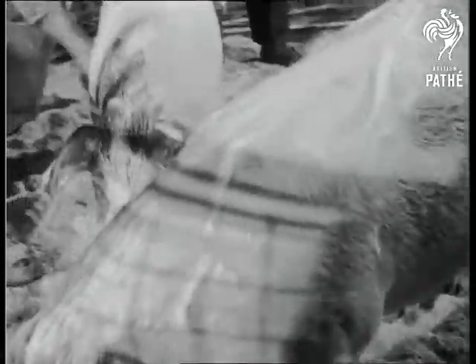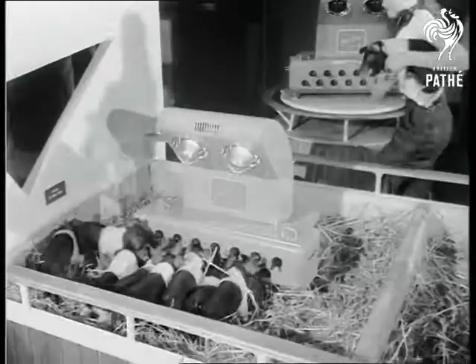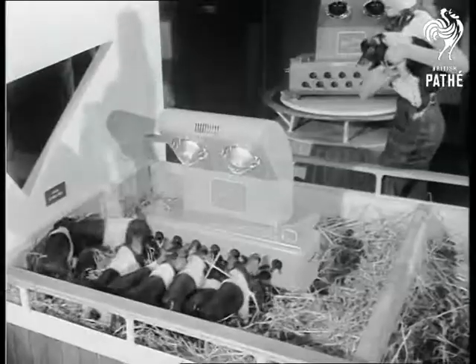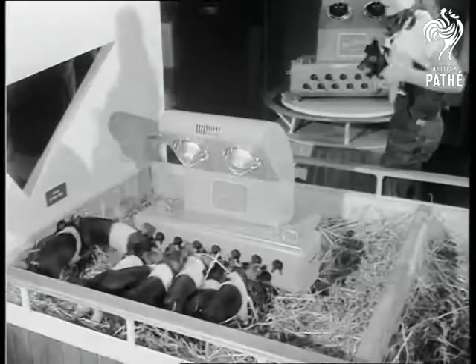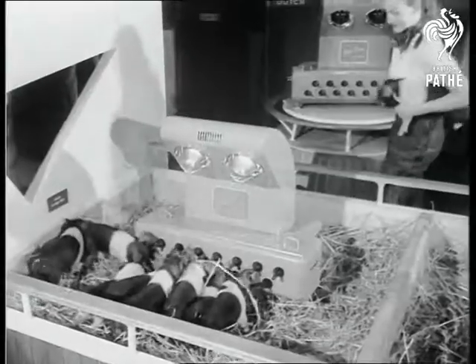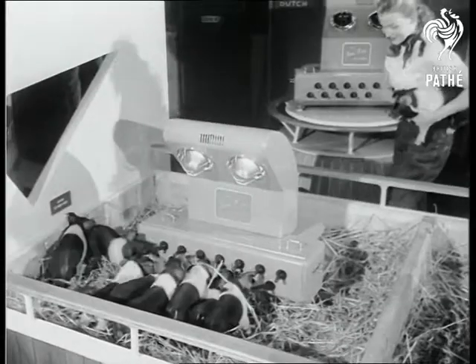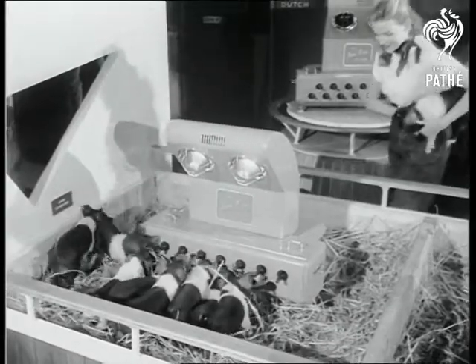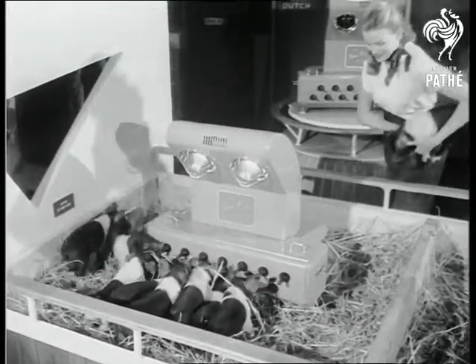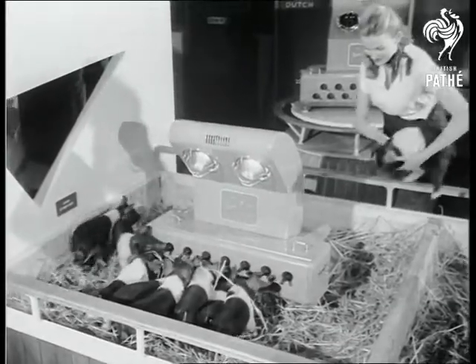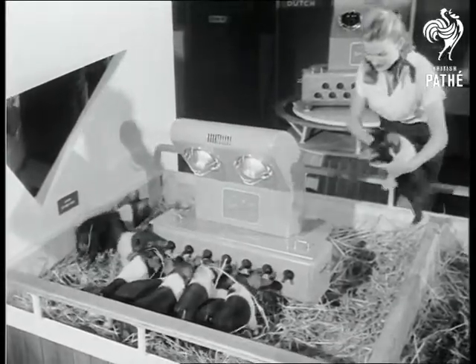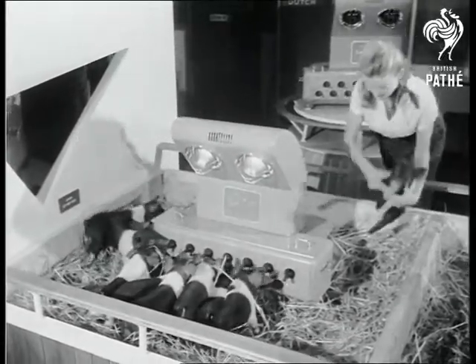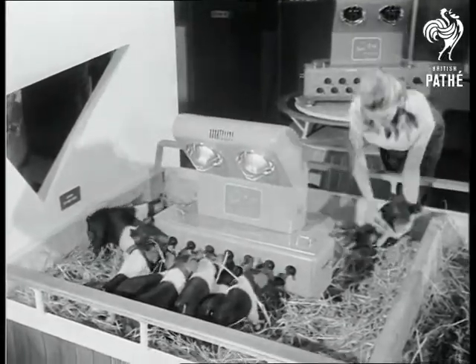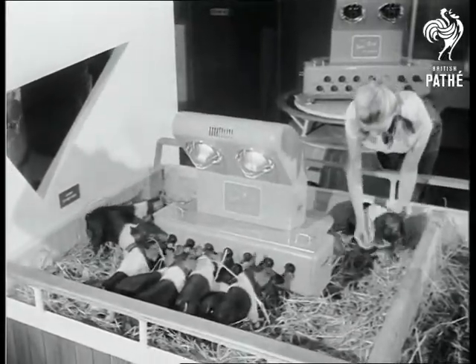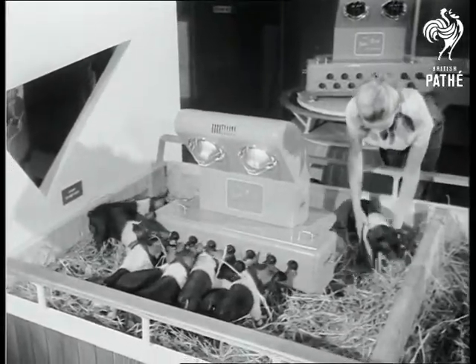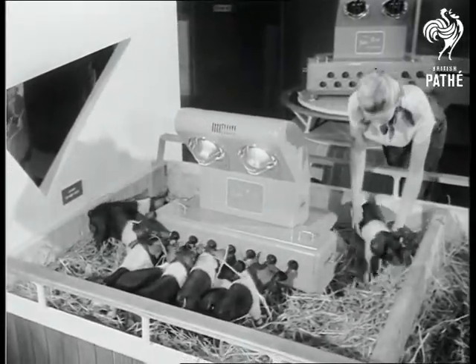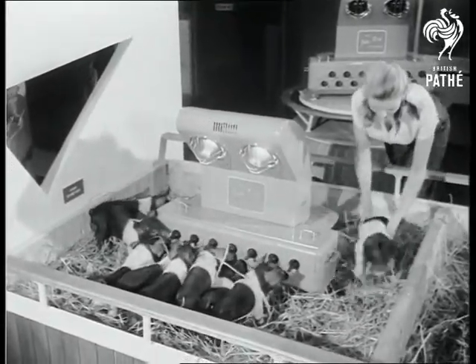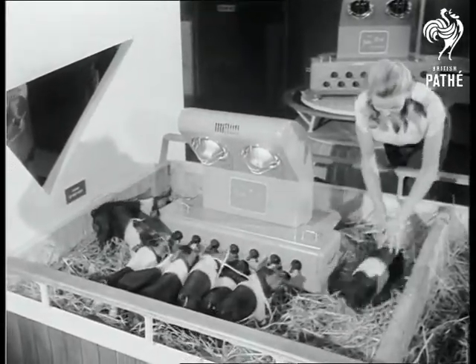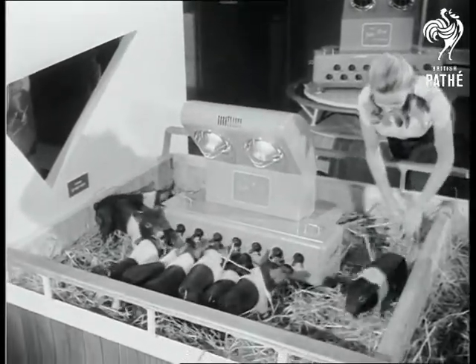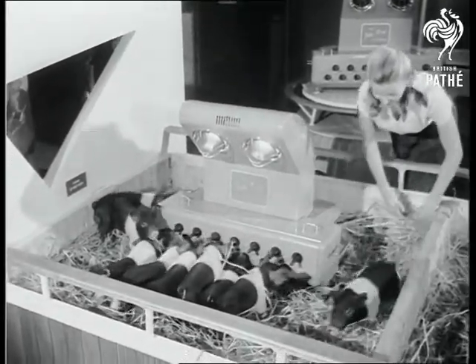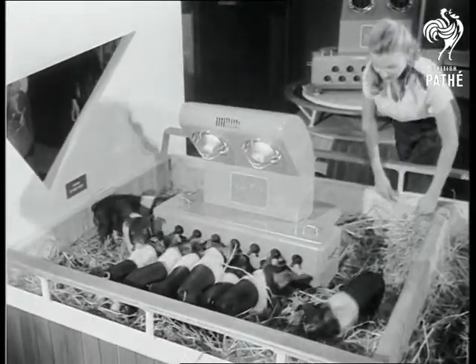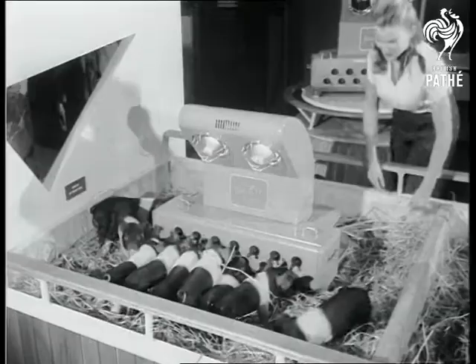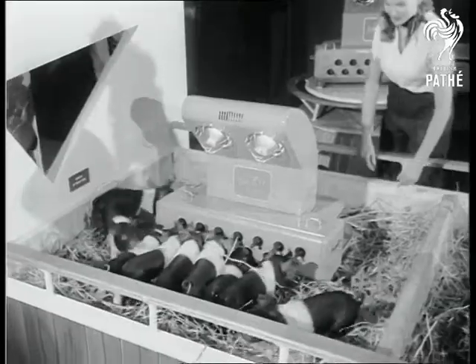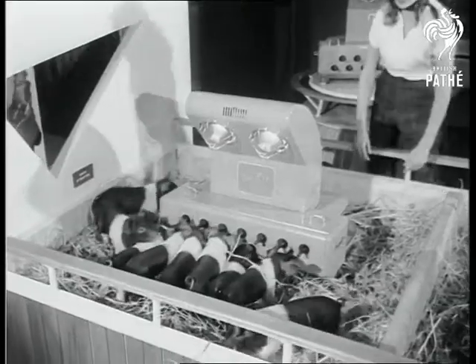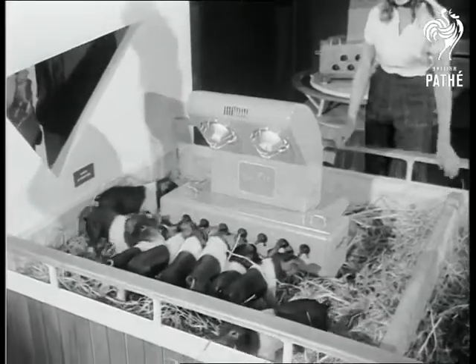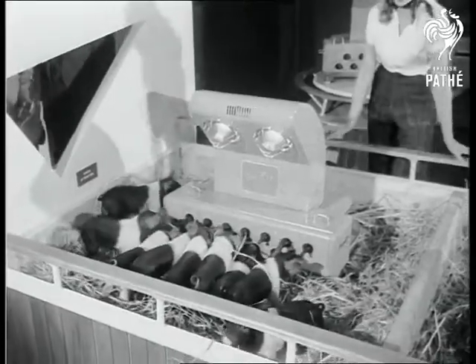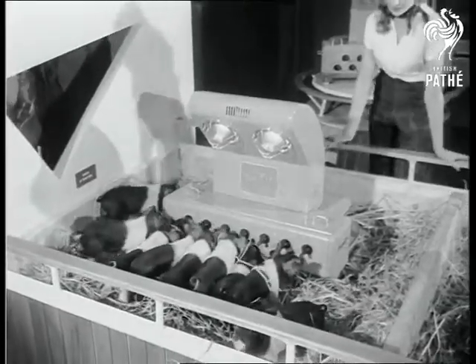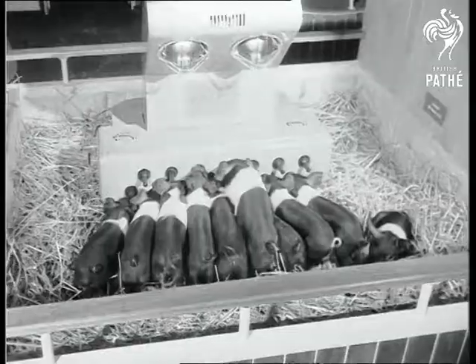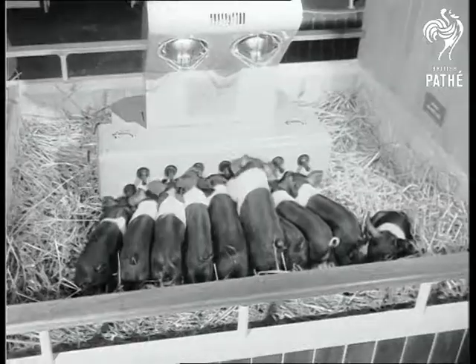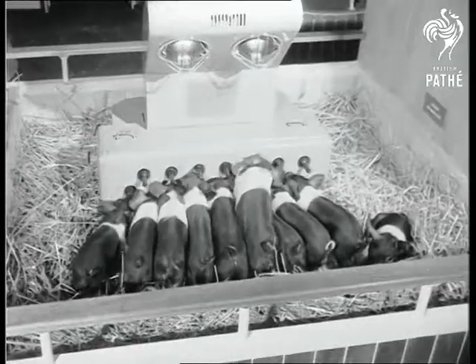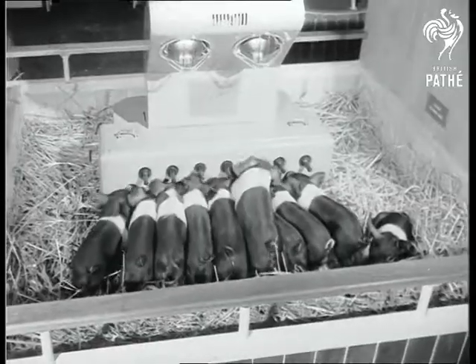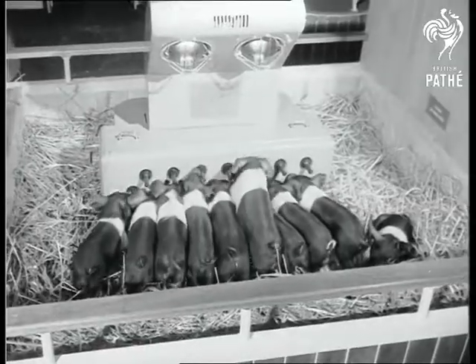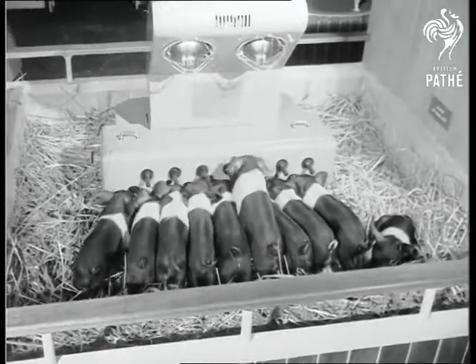The machine age moves into mother pig's province. Not that her offspring even notice the difference, except that it's not quite so crowded.